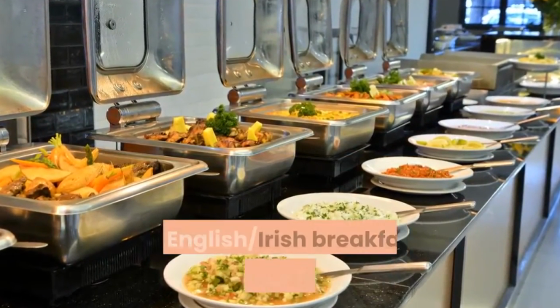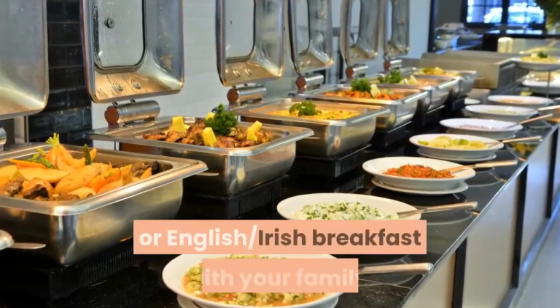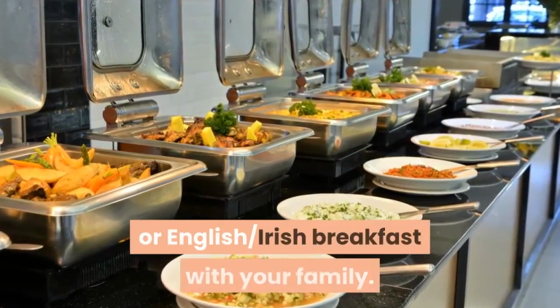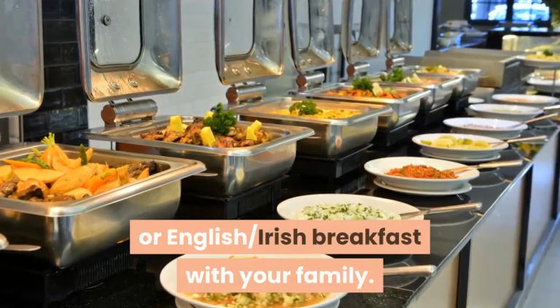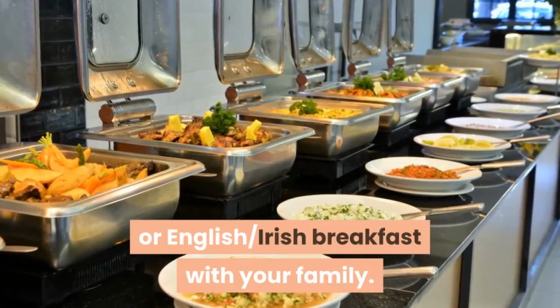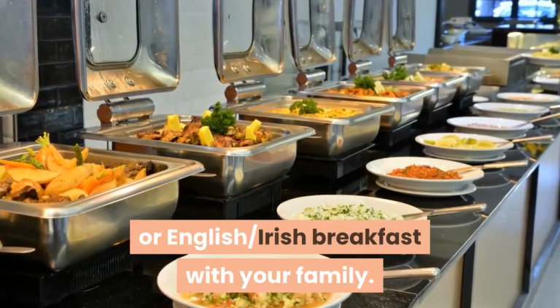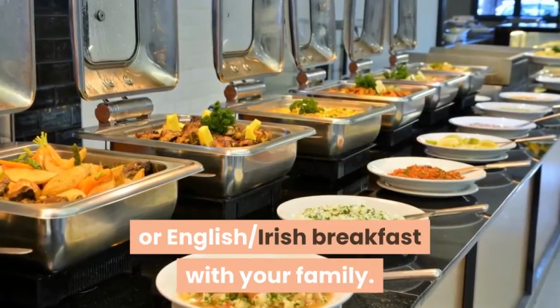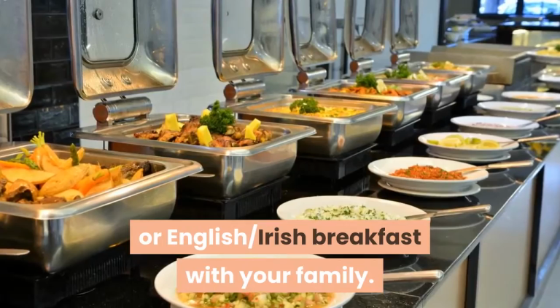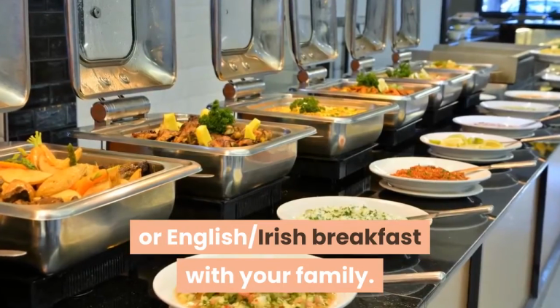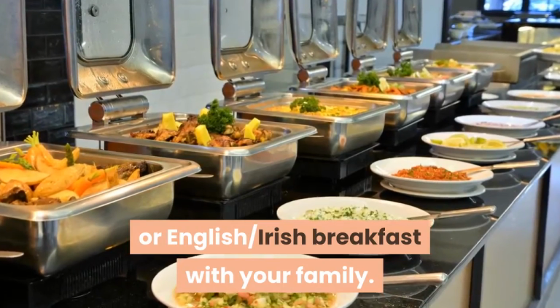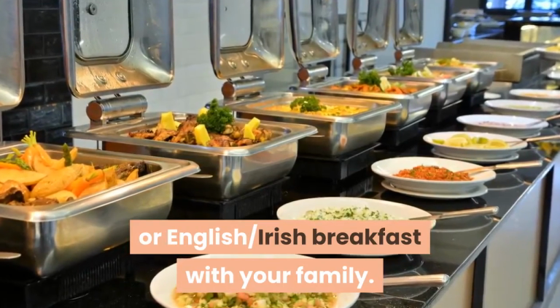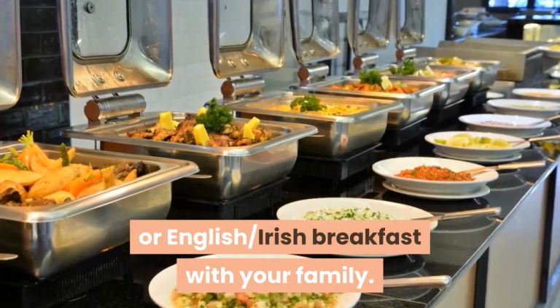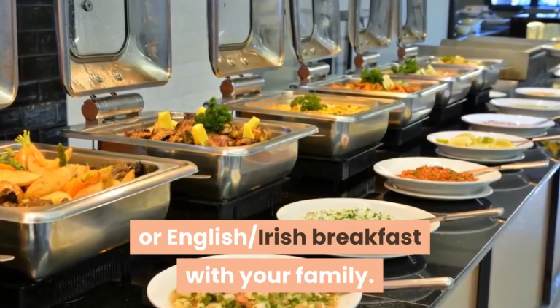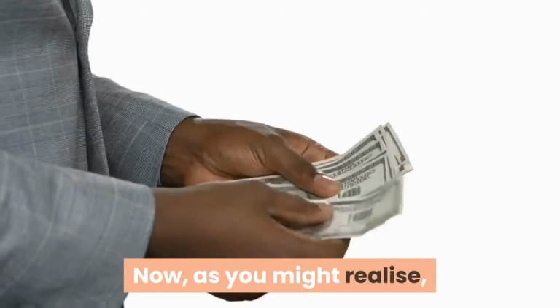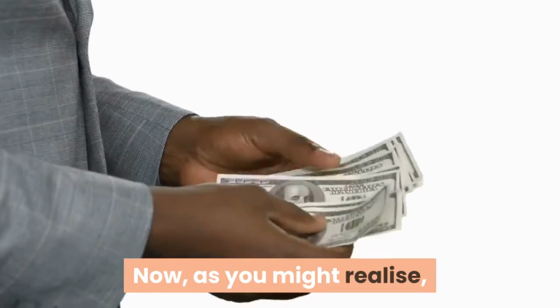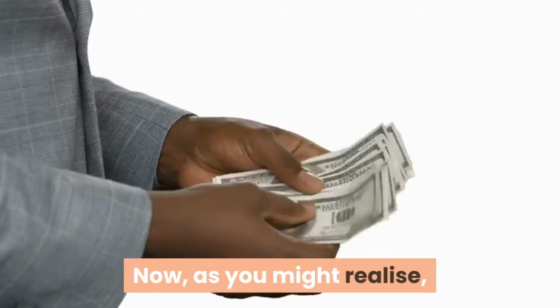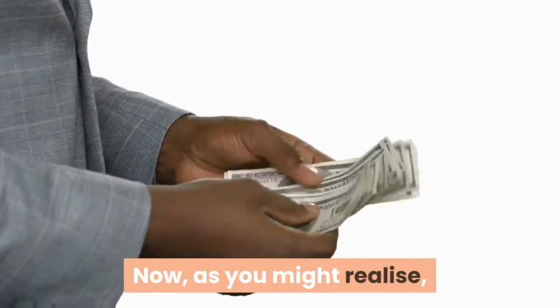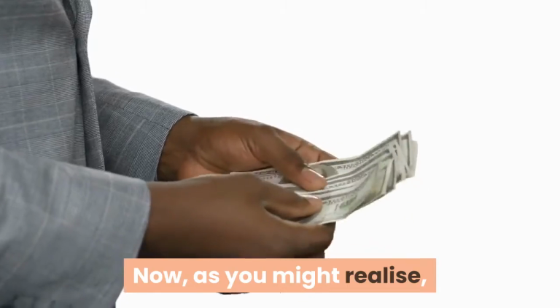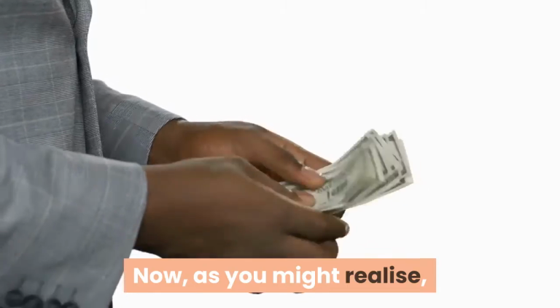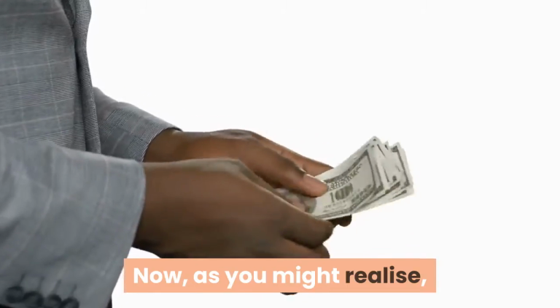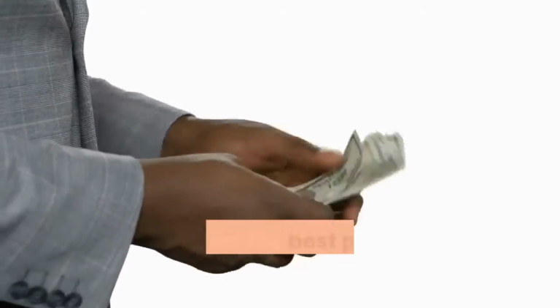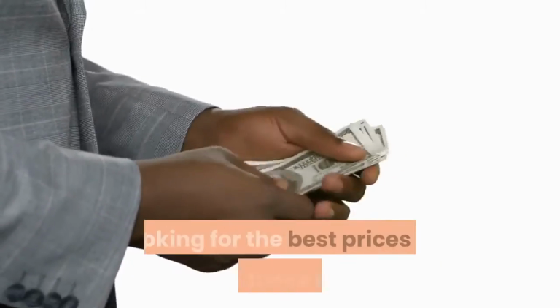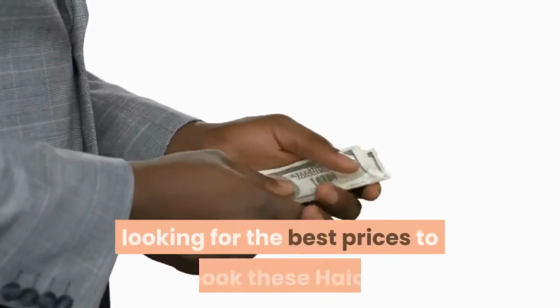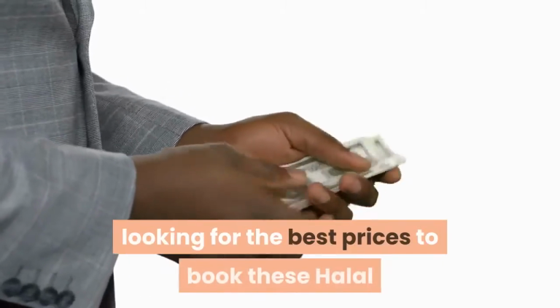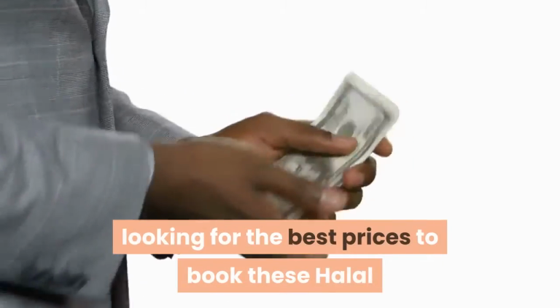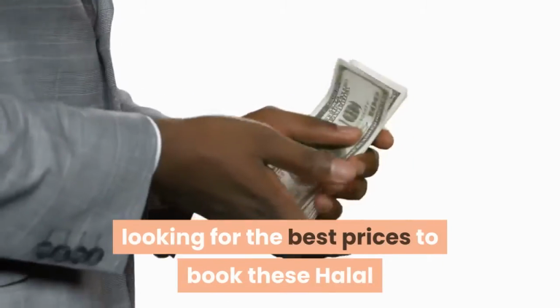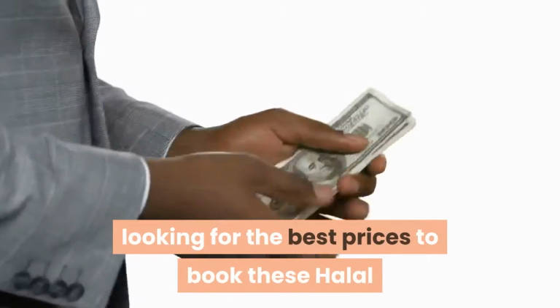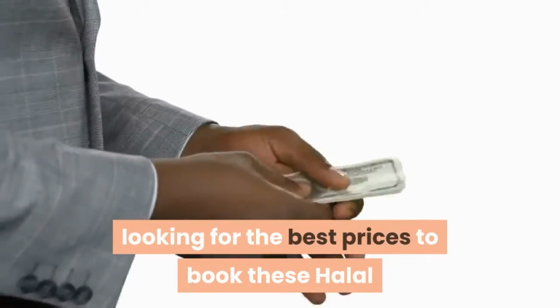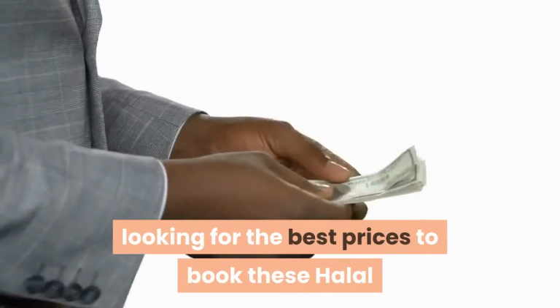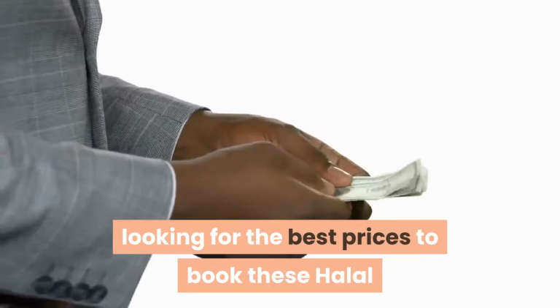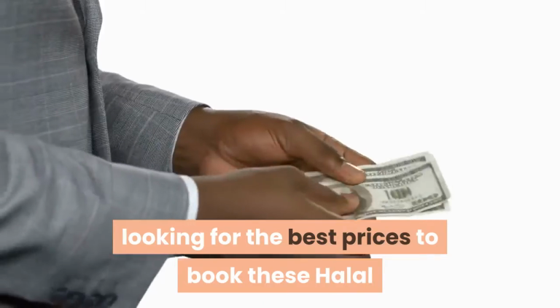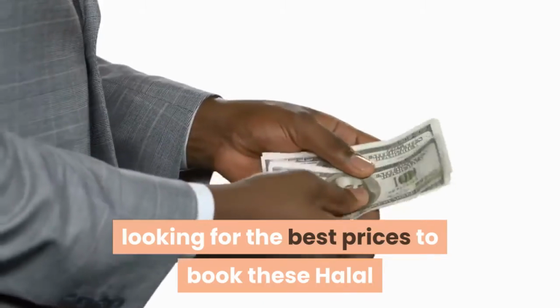Its dining room is well furnished and the restaurant's menu offers many halal options. Here you can enjoy a sumptuous buffet or English/Irish breakfast with your family.